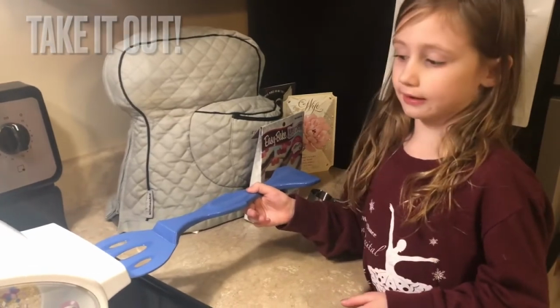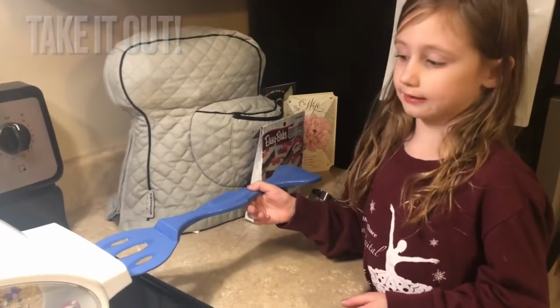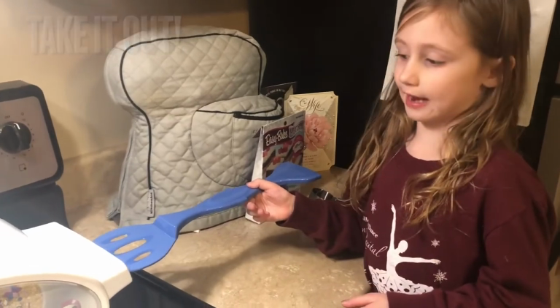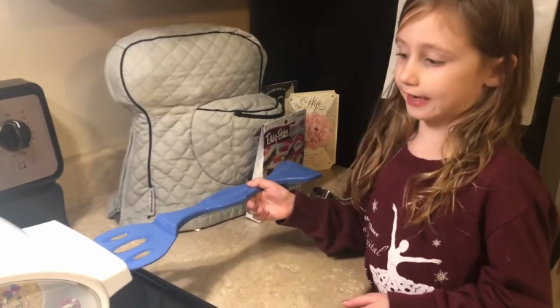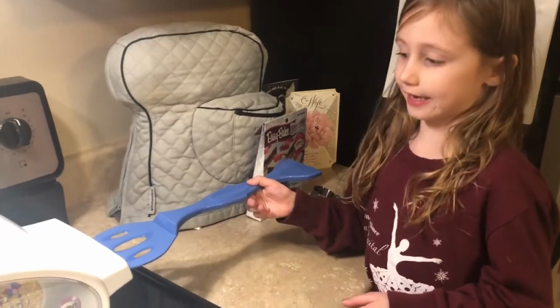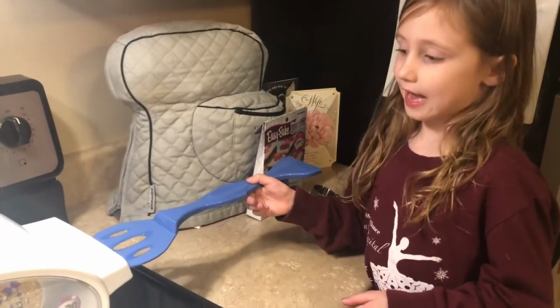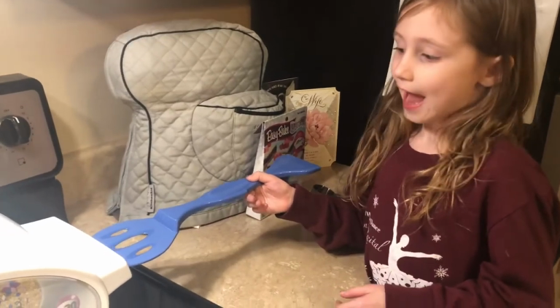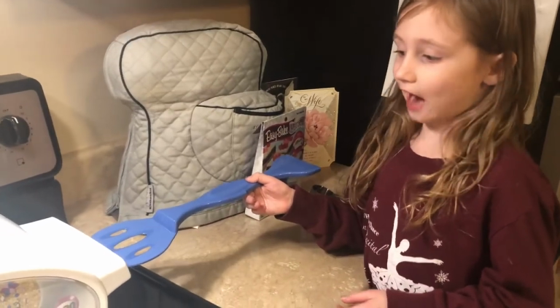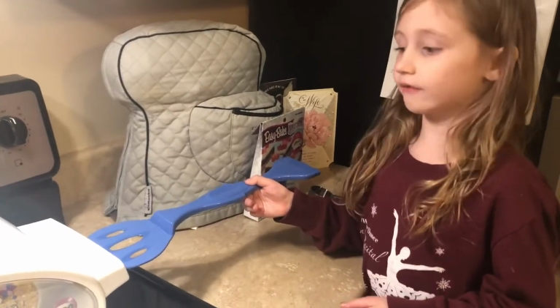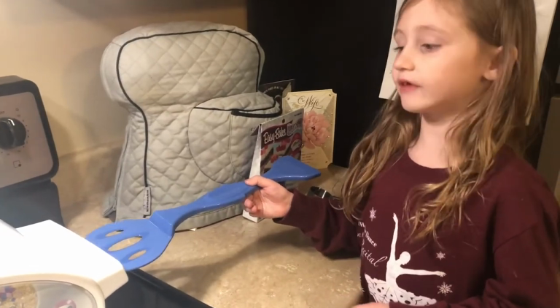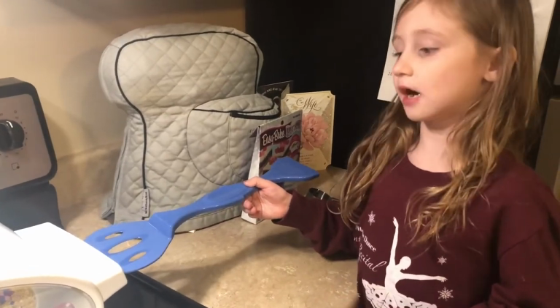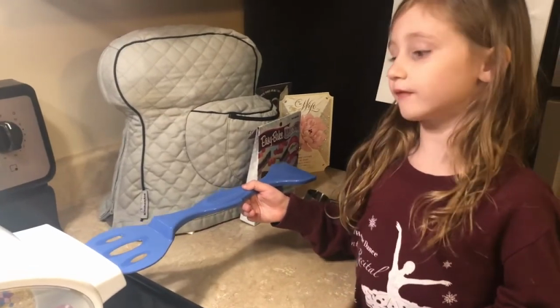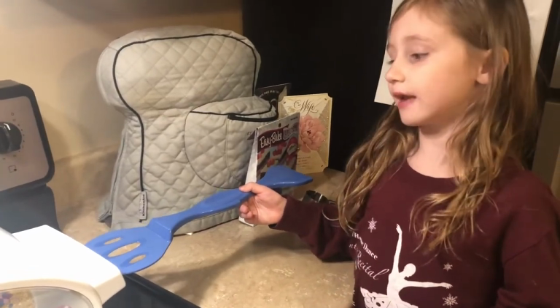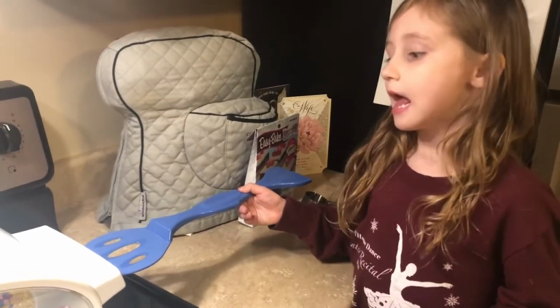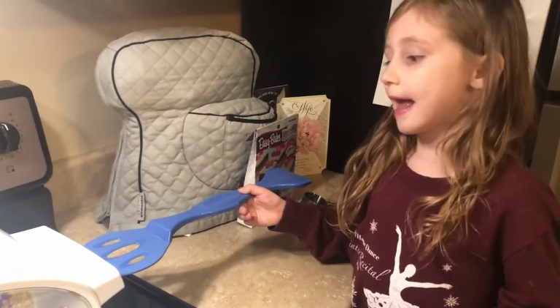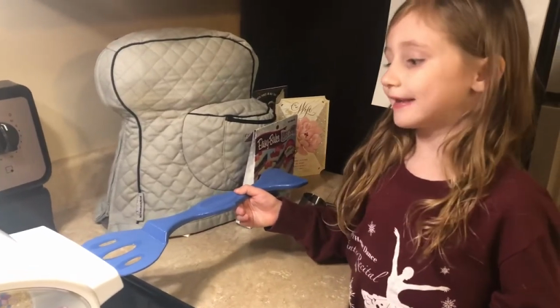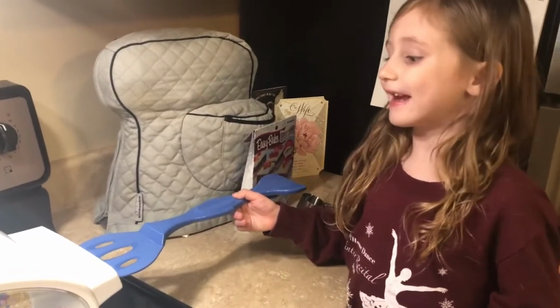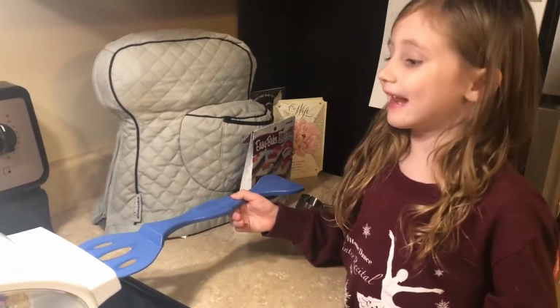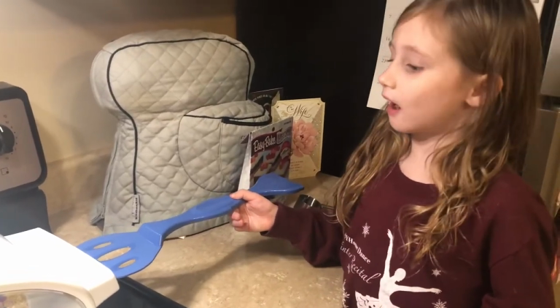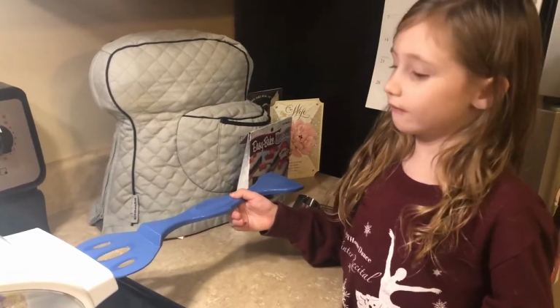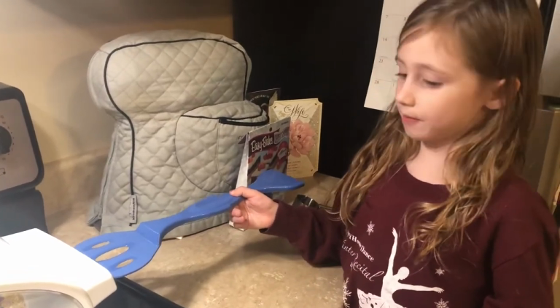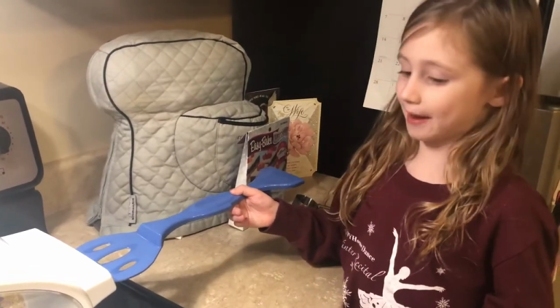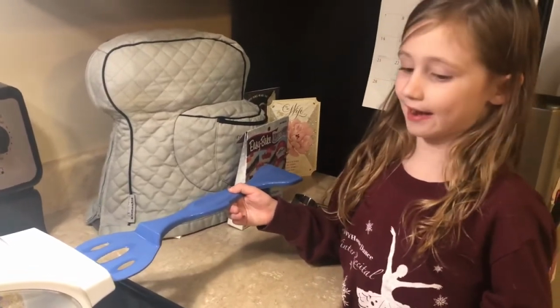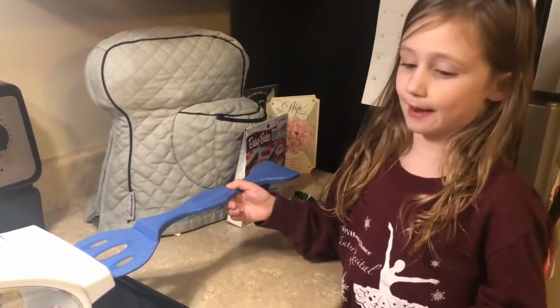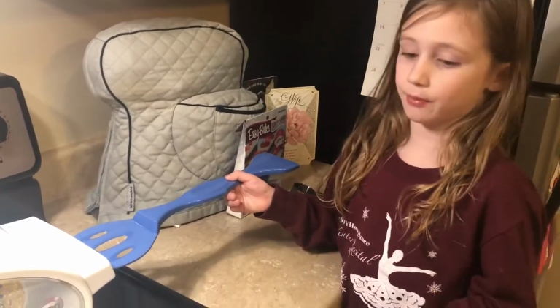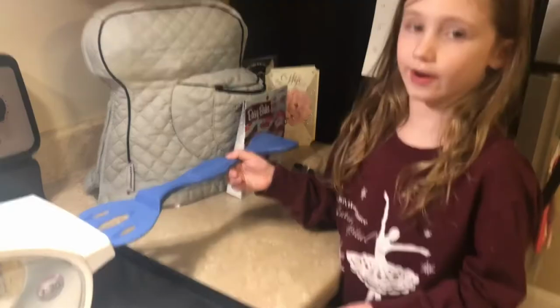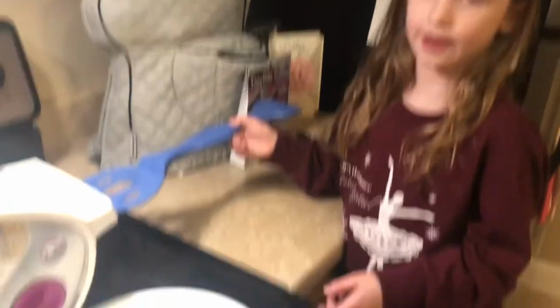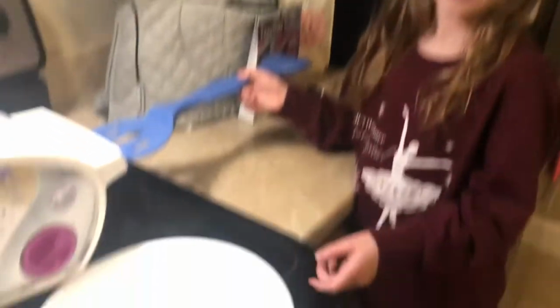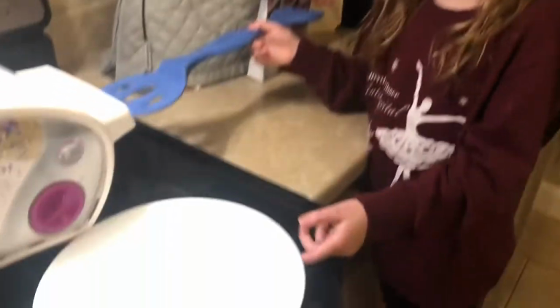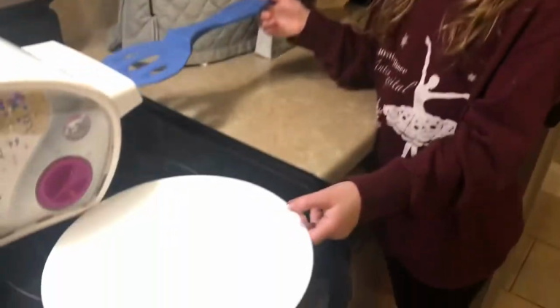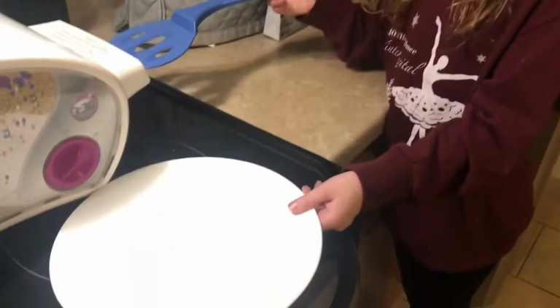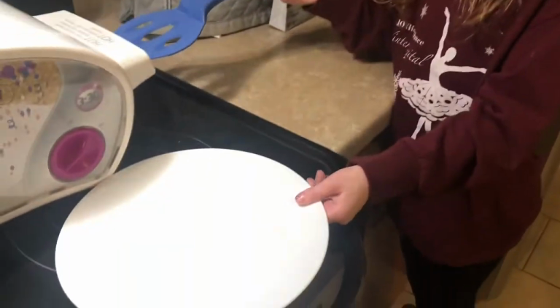Now we're going to take it out of the oven, take it out of the pan, and put it on a plate.